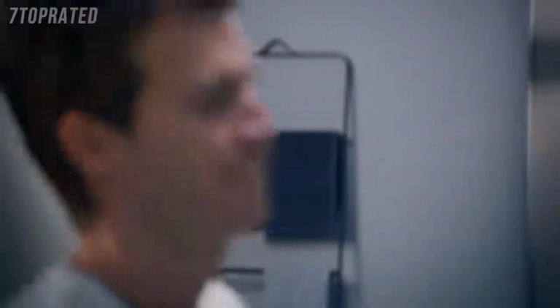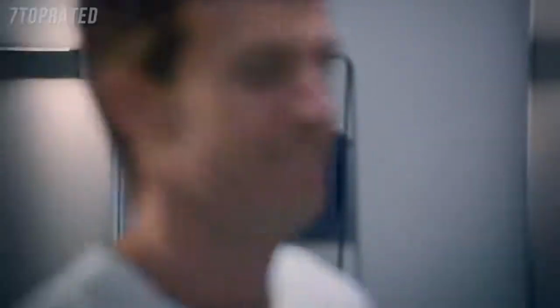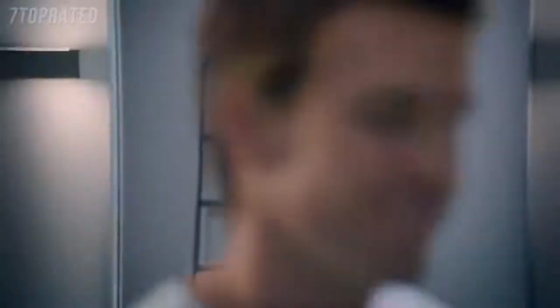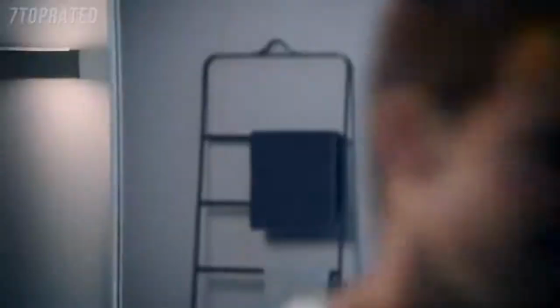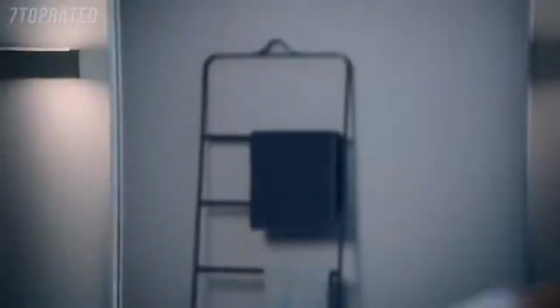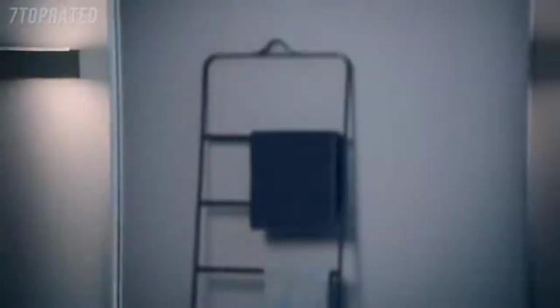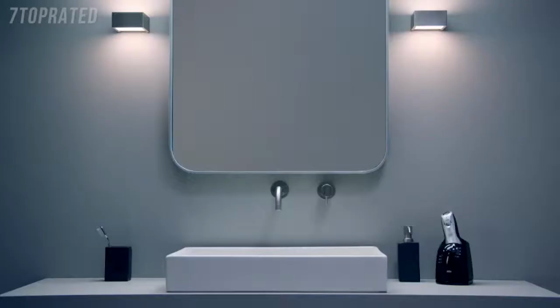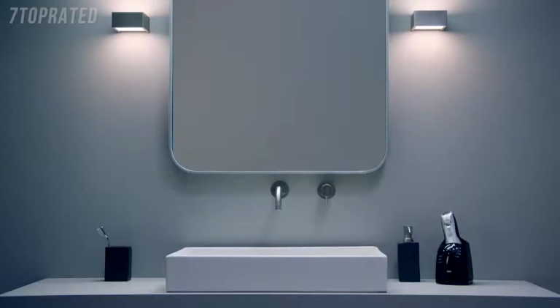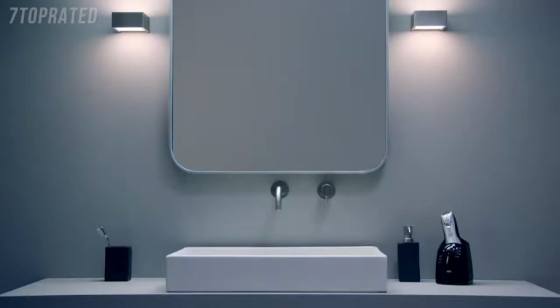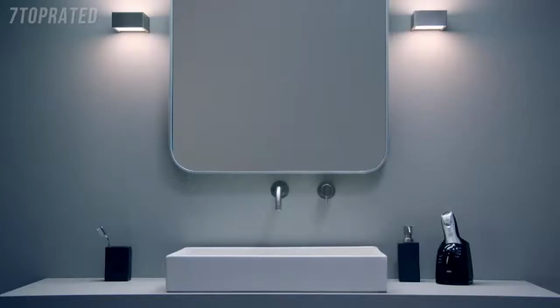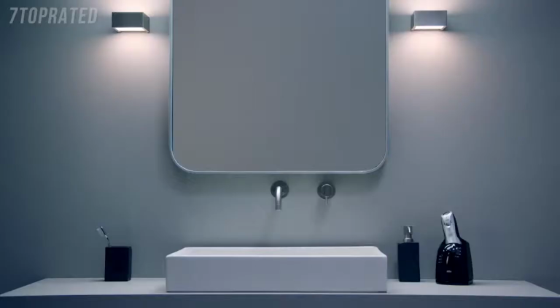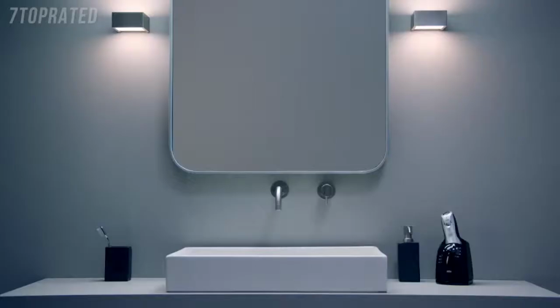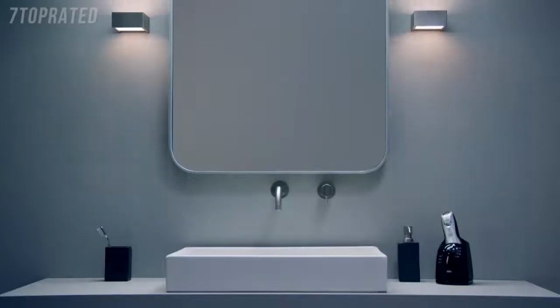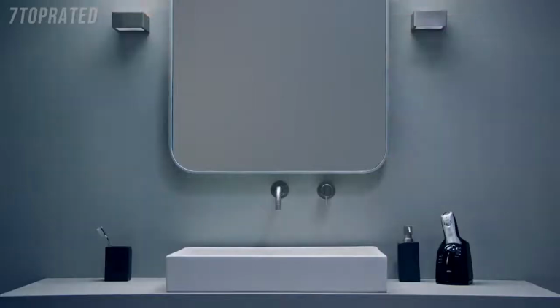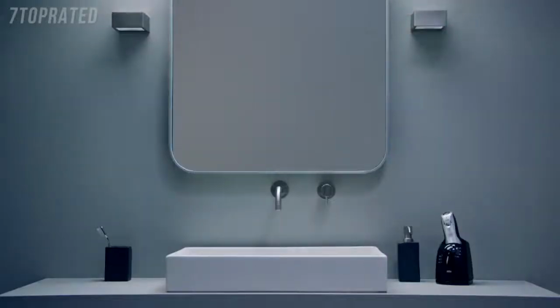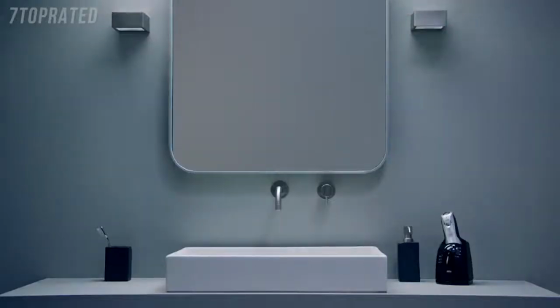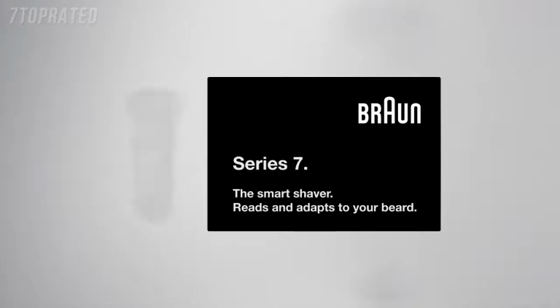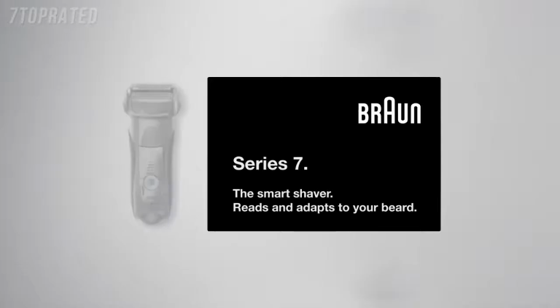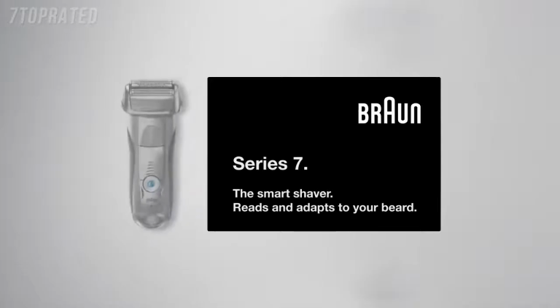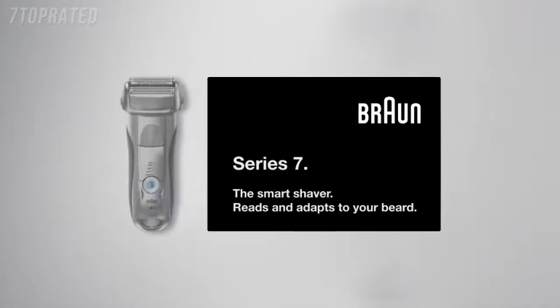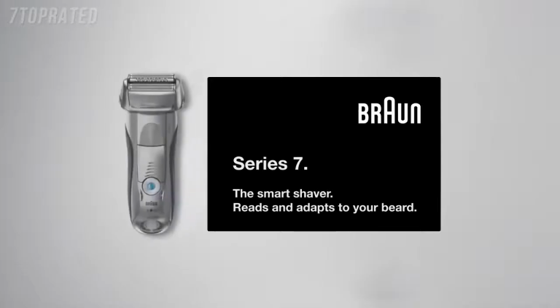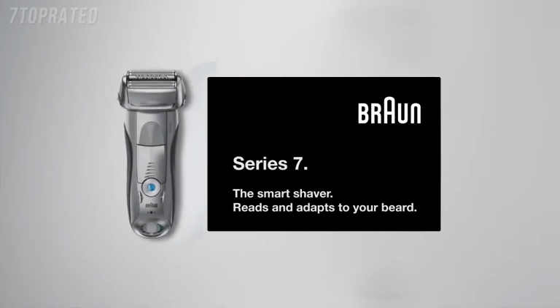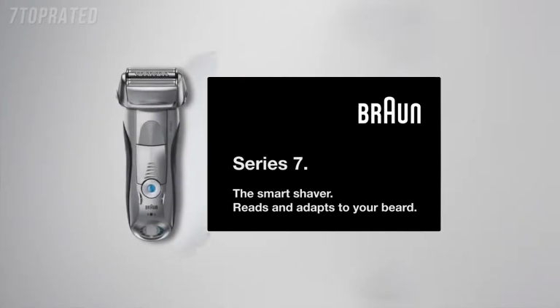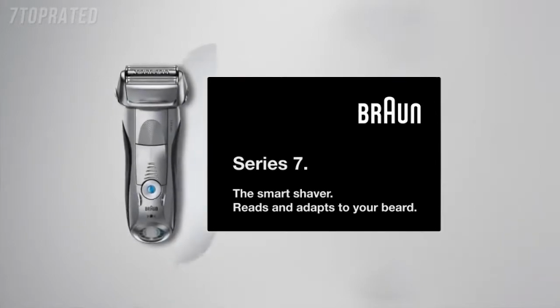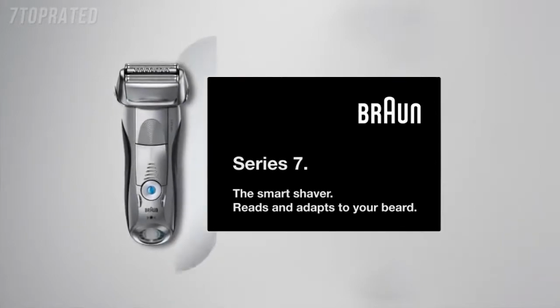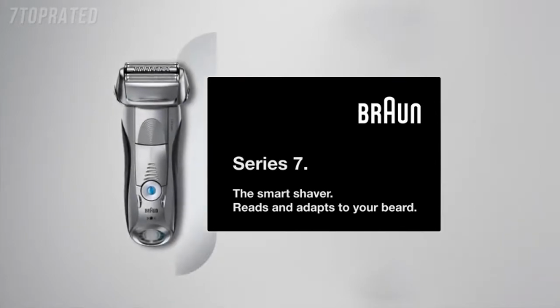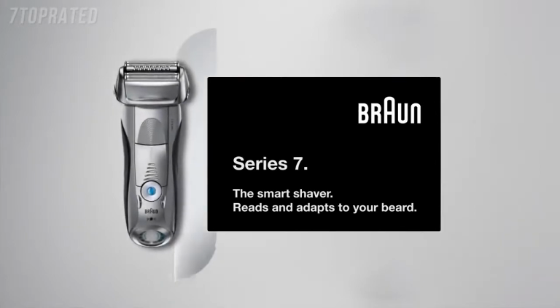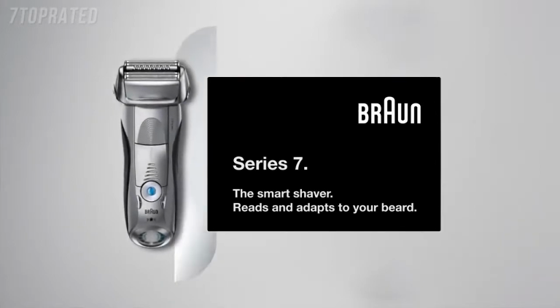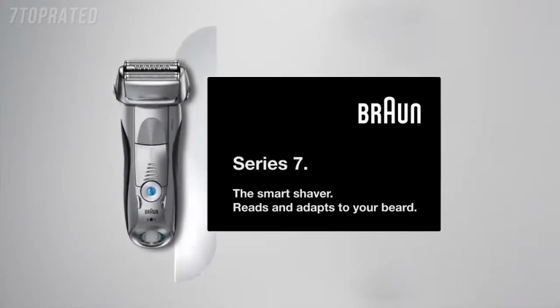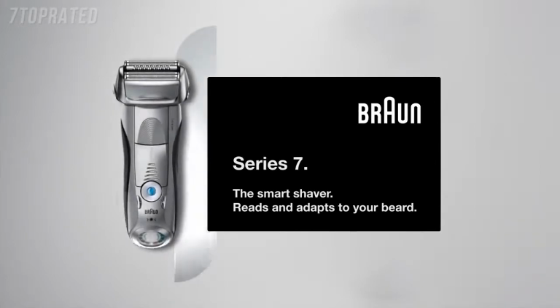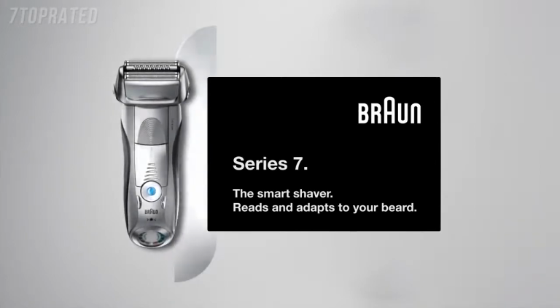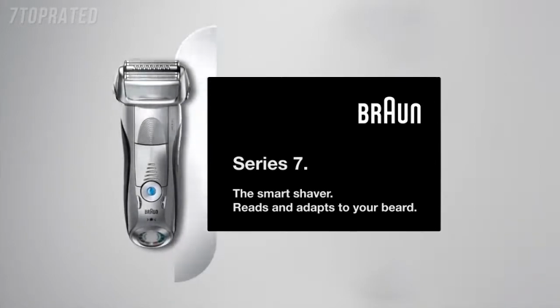Series 7. The Smart Shaver. Reads and adapts to your beard.